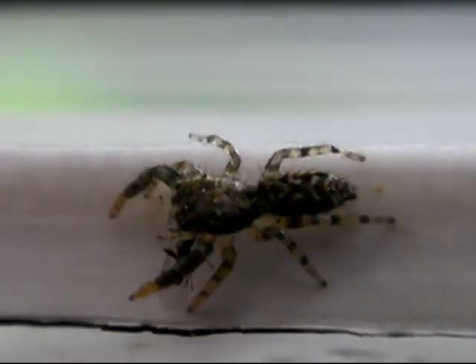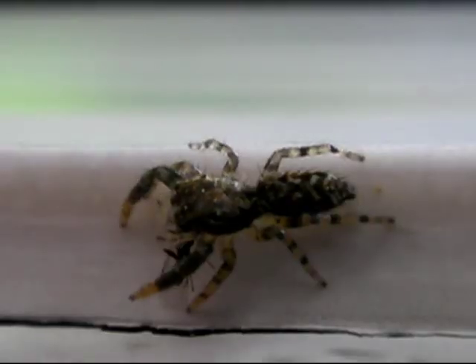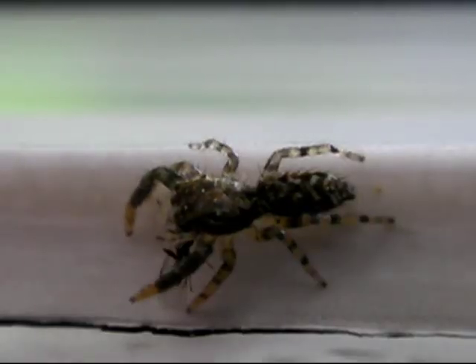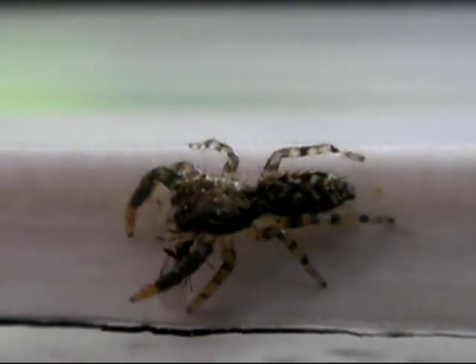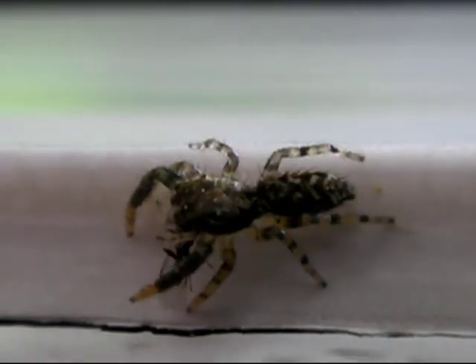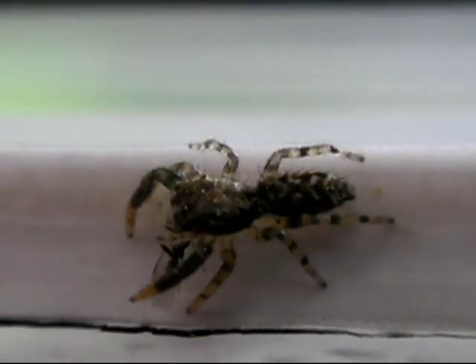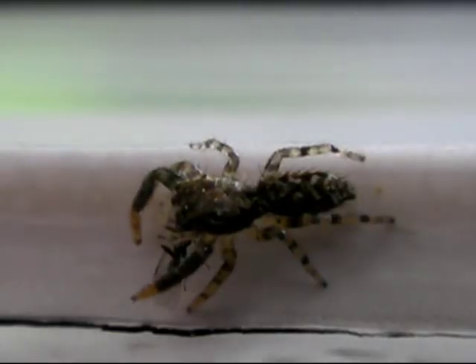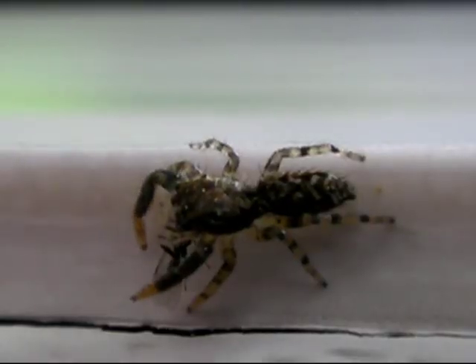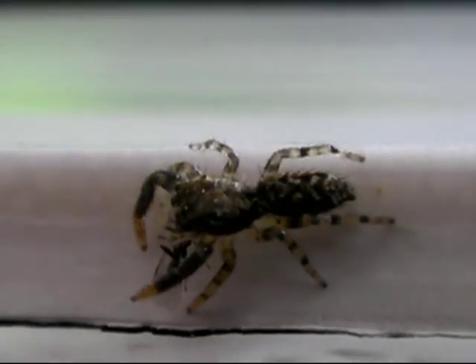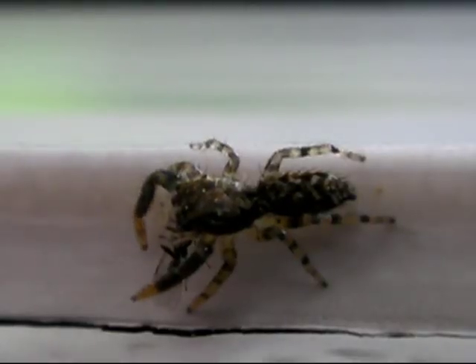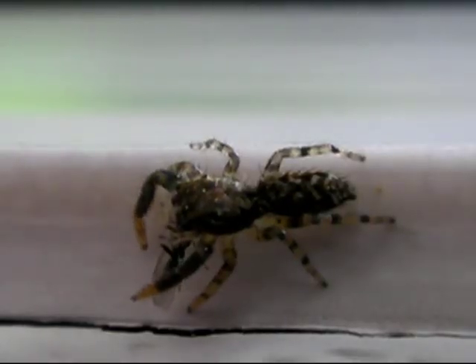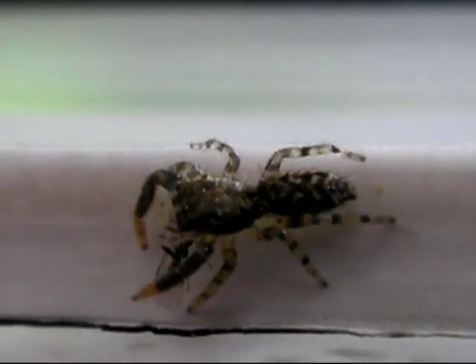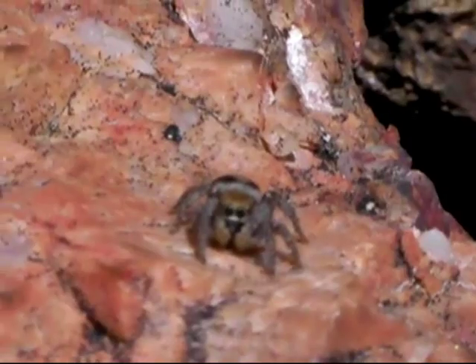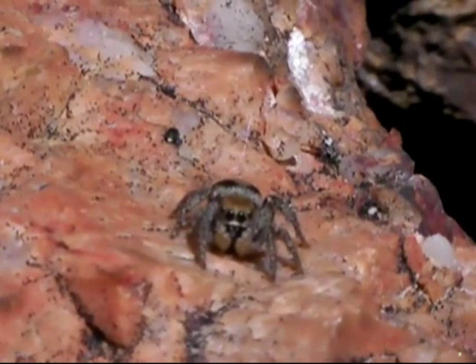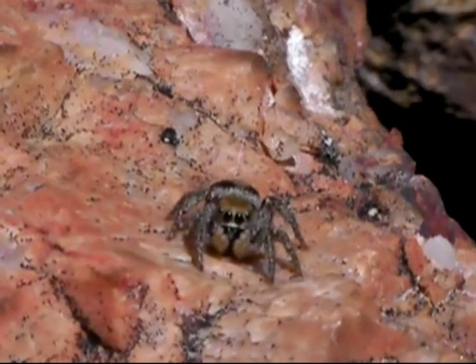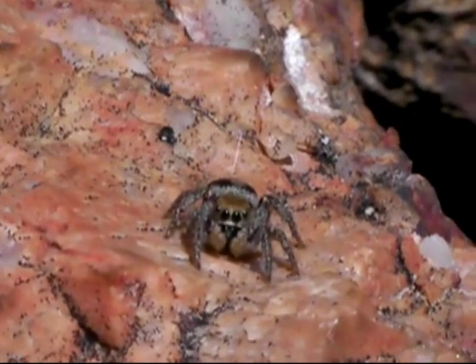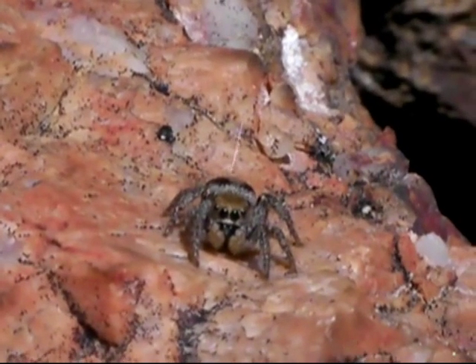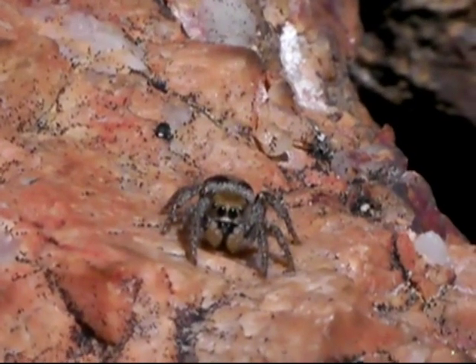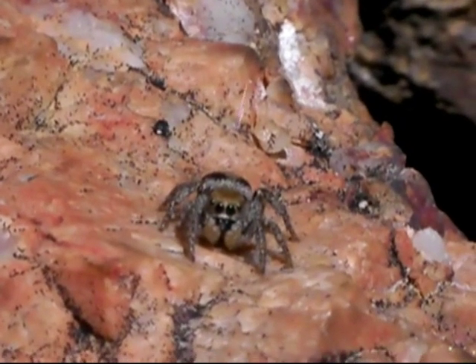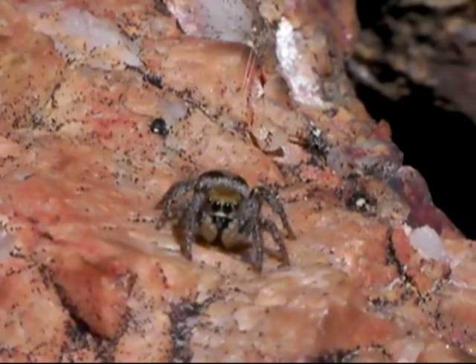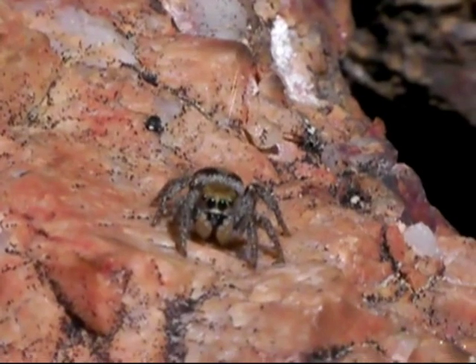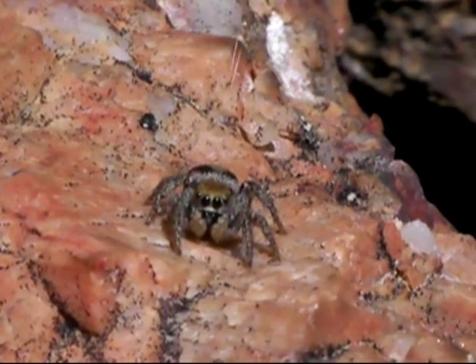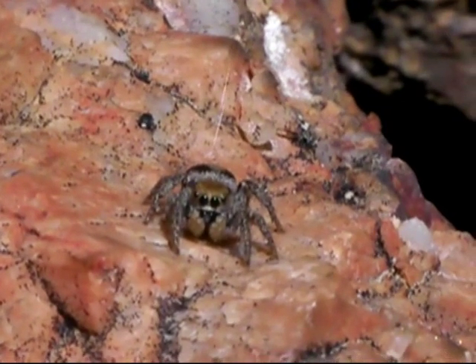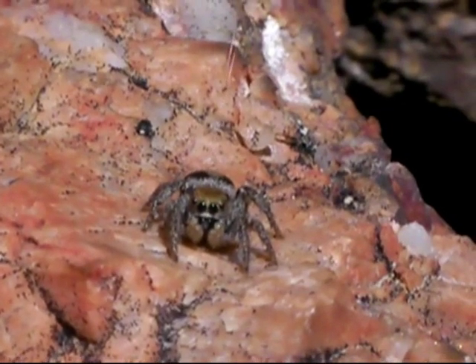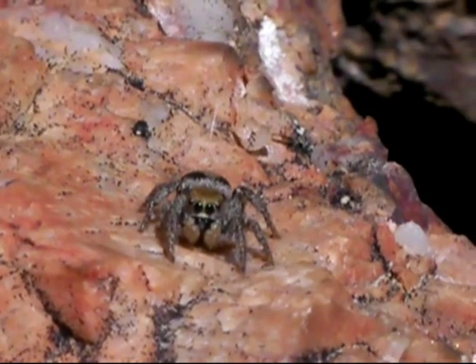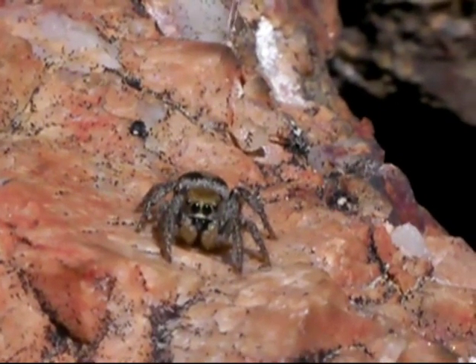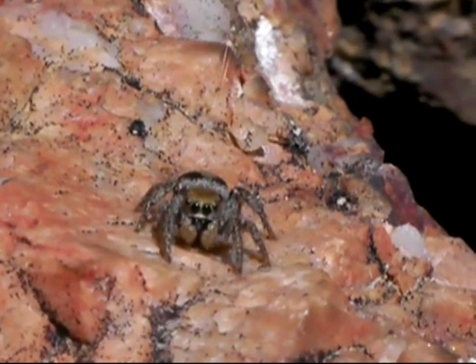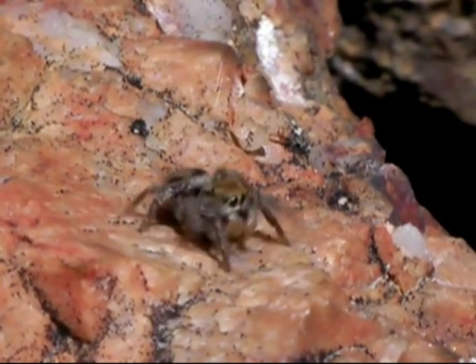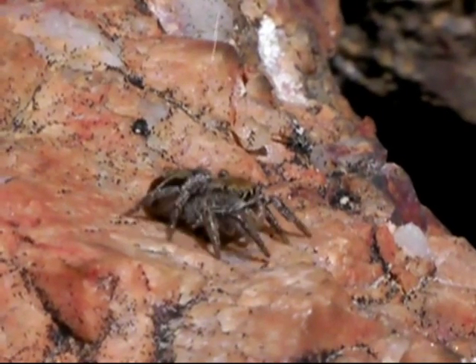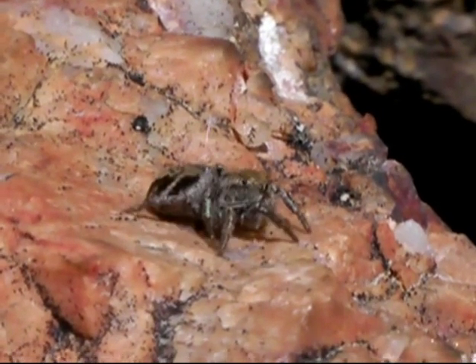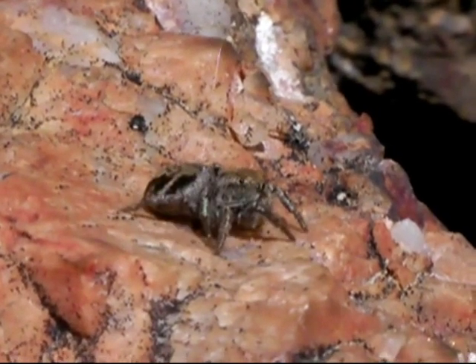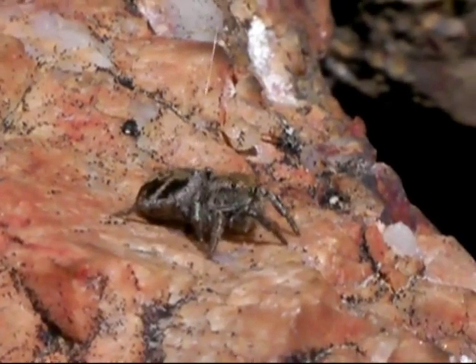Although they can spin silk, they typically don't build webs. Instead, they leave a silken drag line behind them, in case they are dislodged from a target surface.